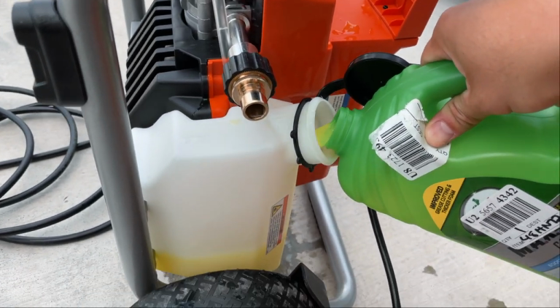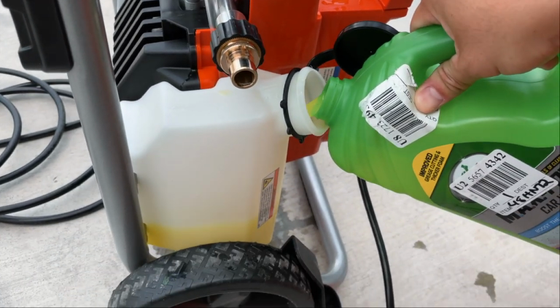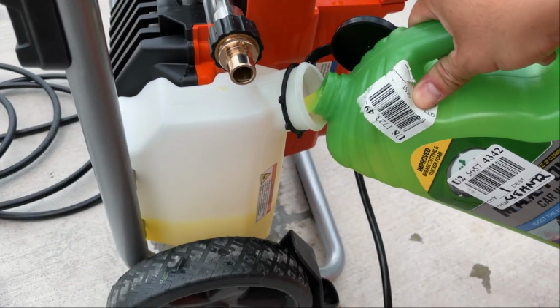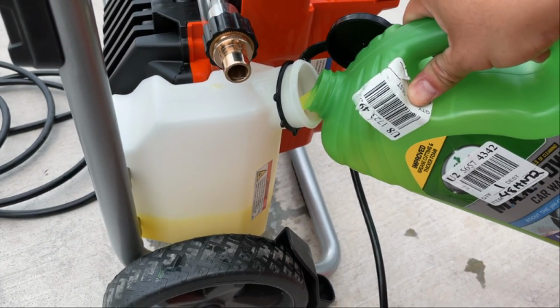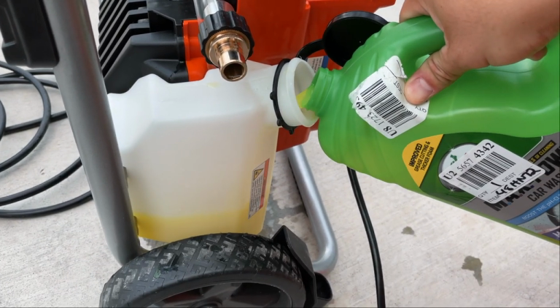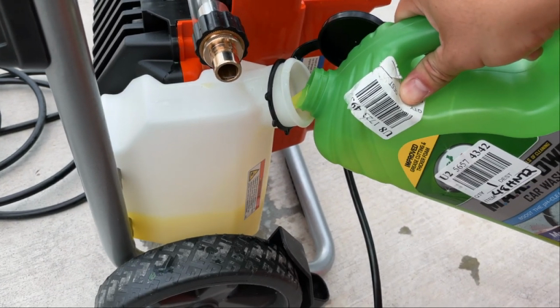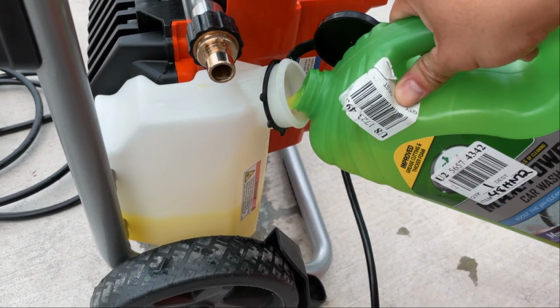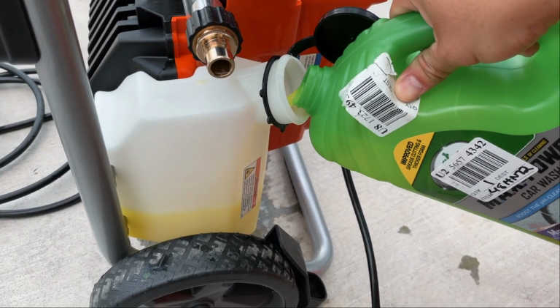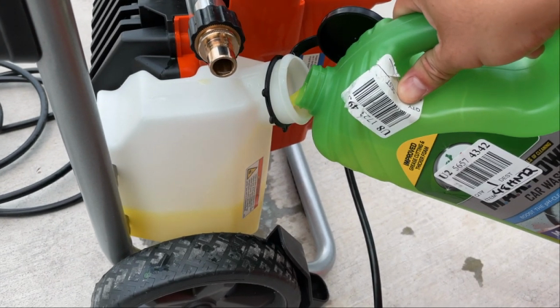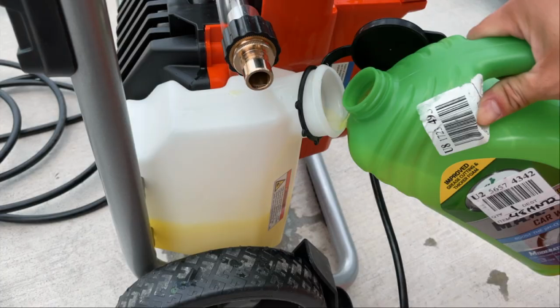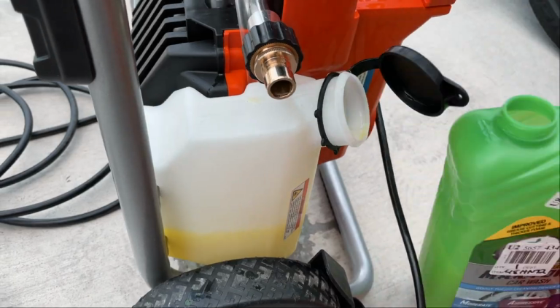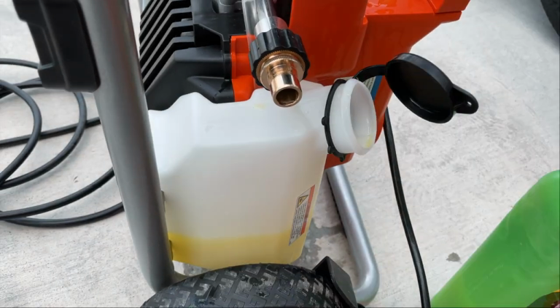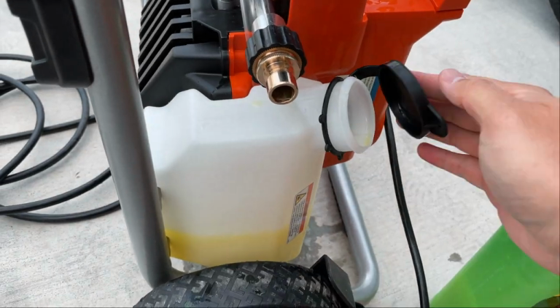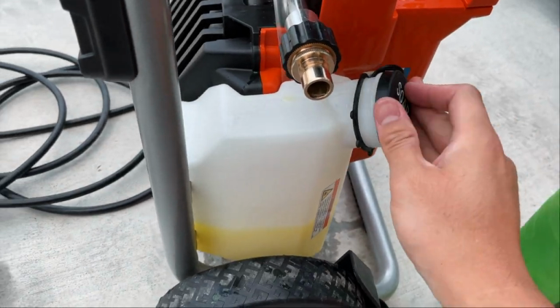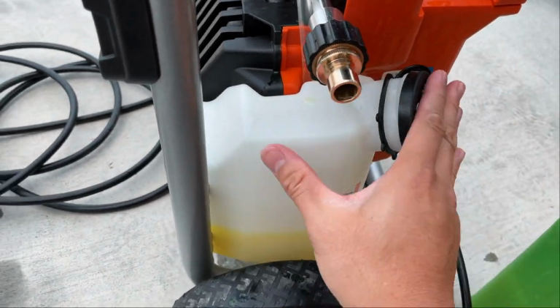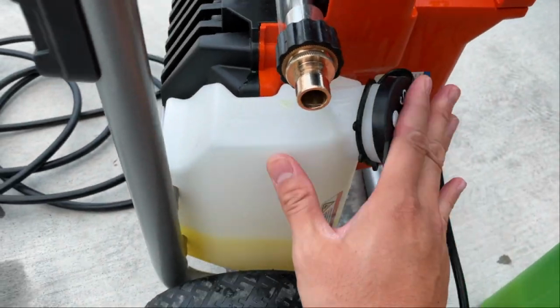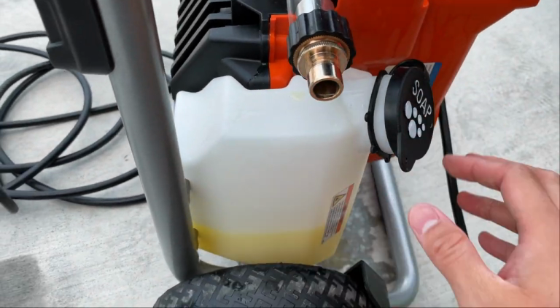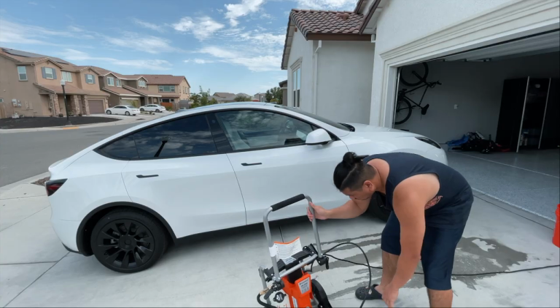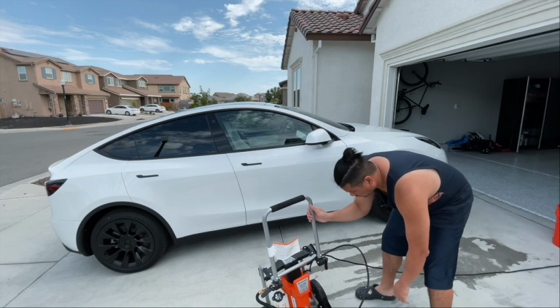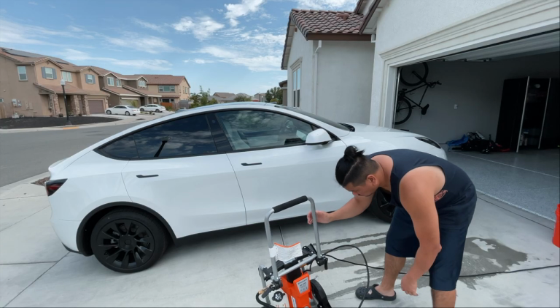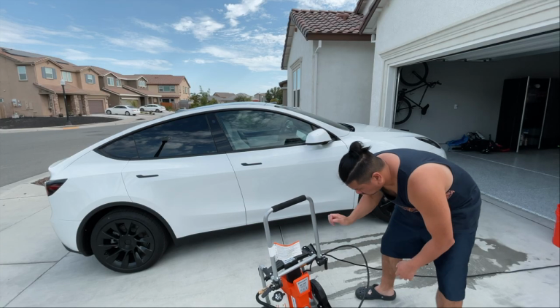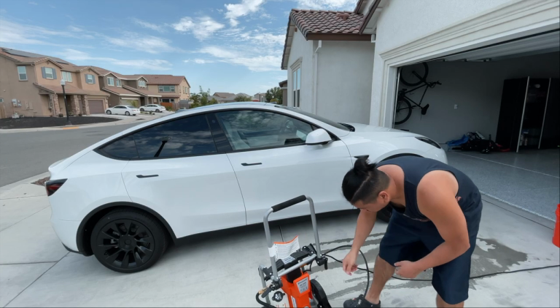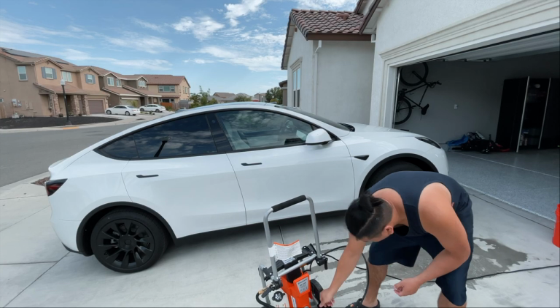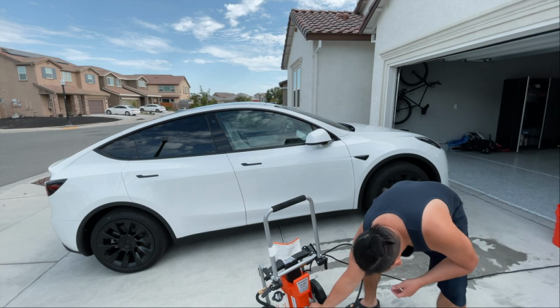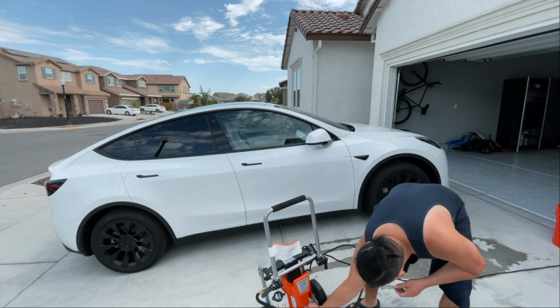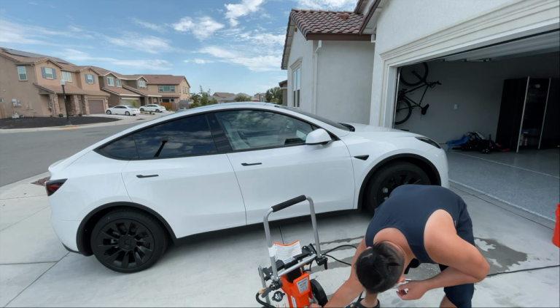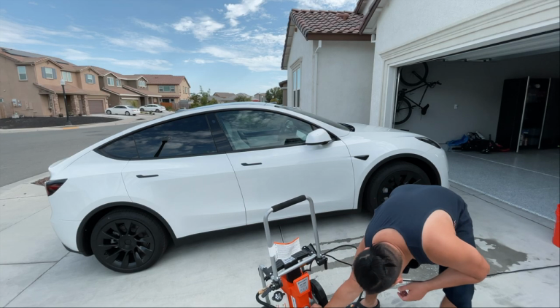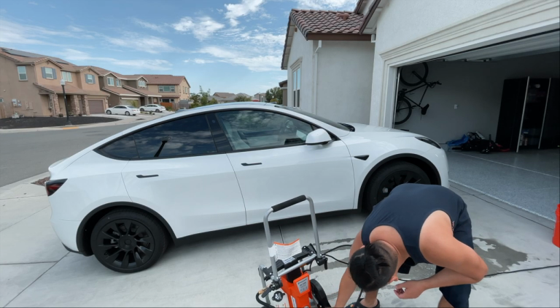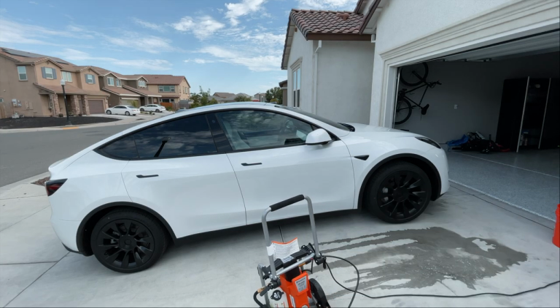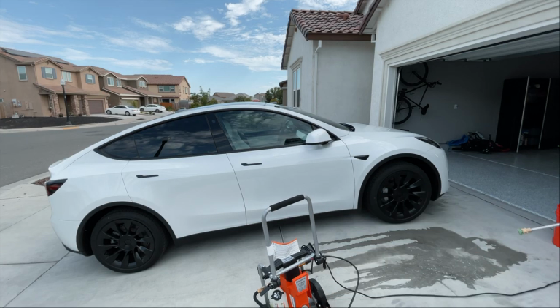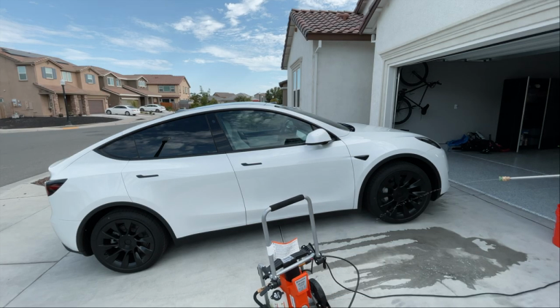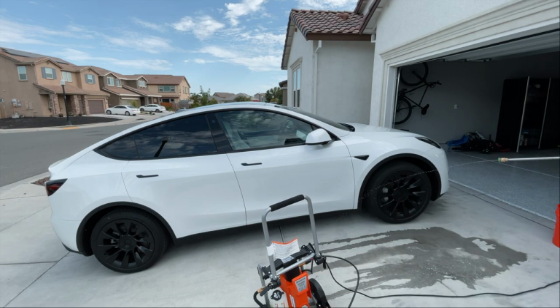You just need to fill the soap tank about 20% of the way for each wash. Here's how it sounds once it's turned on.